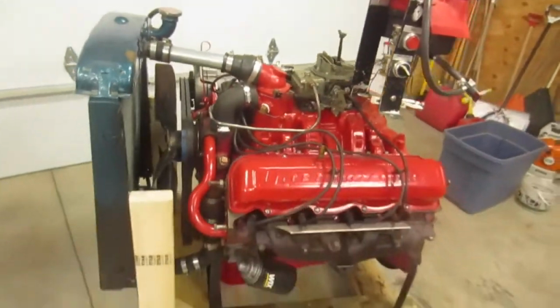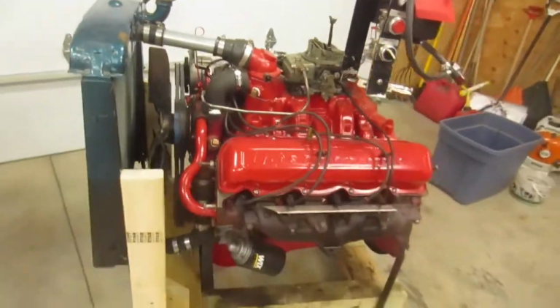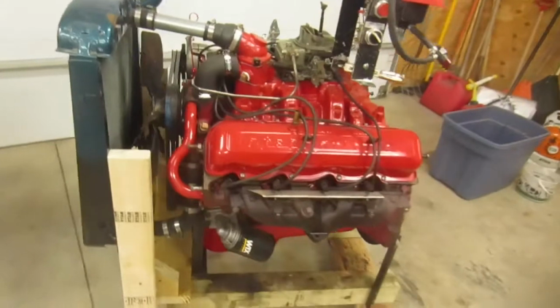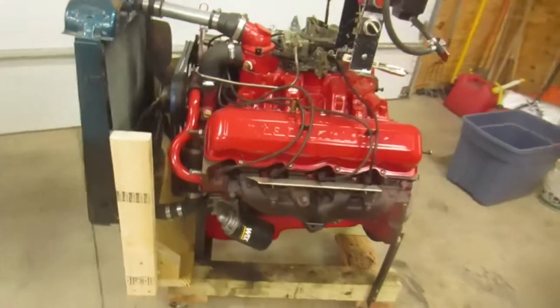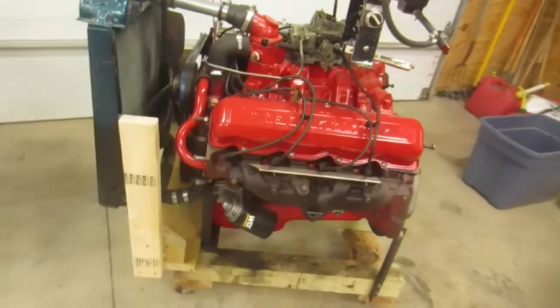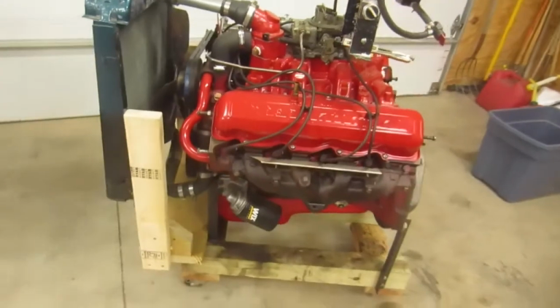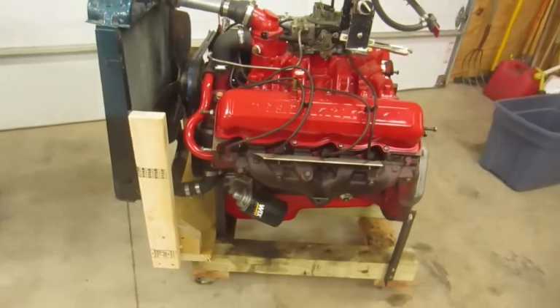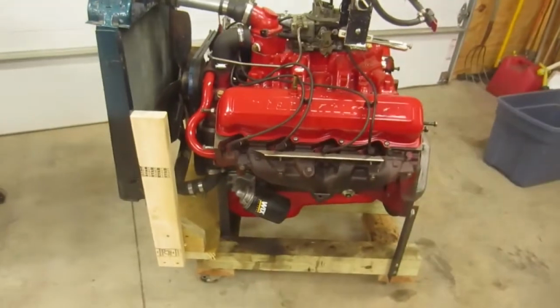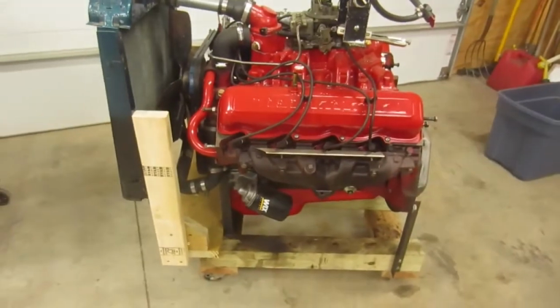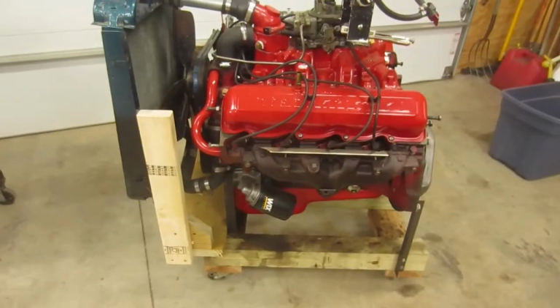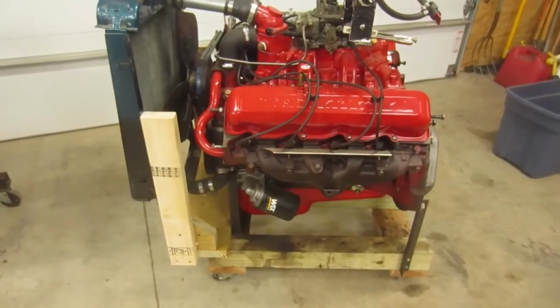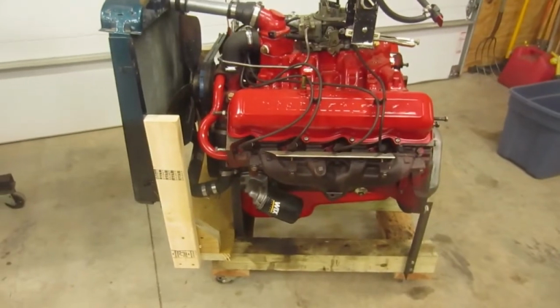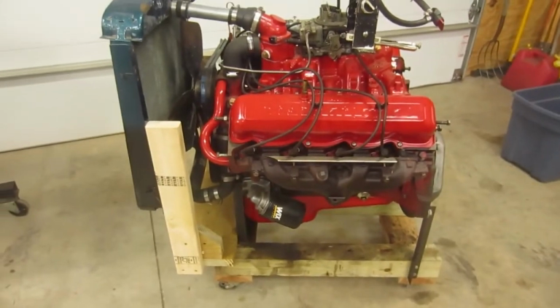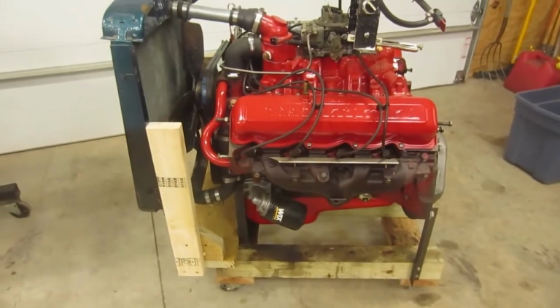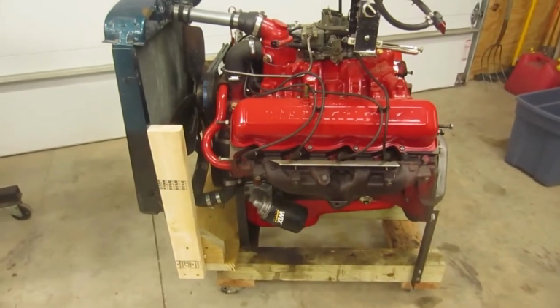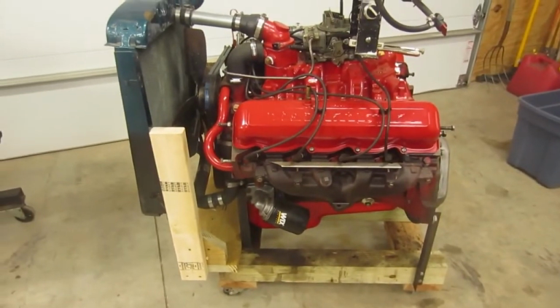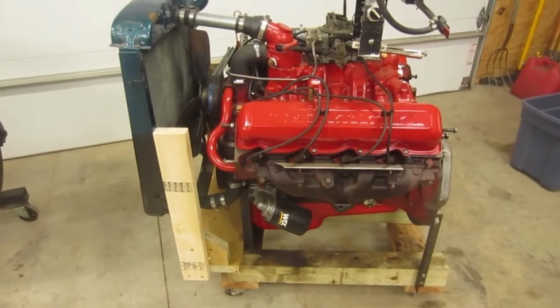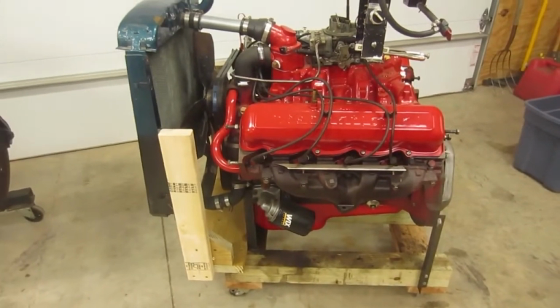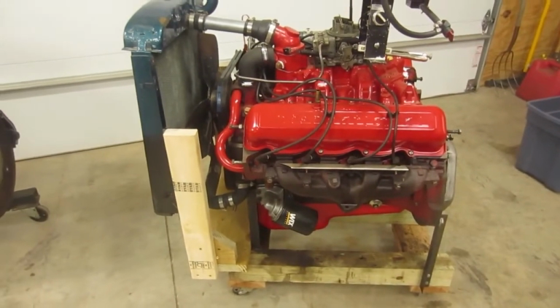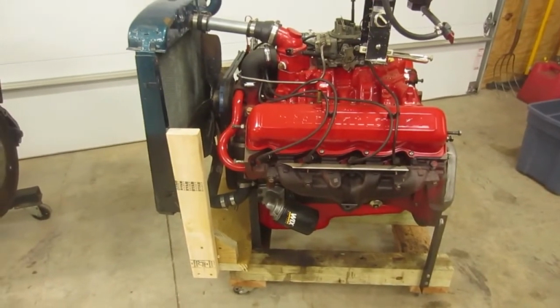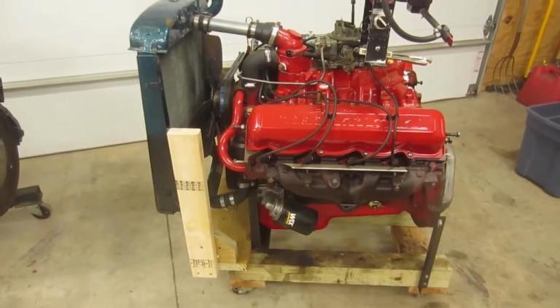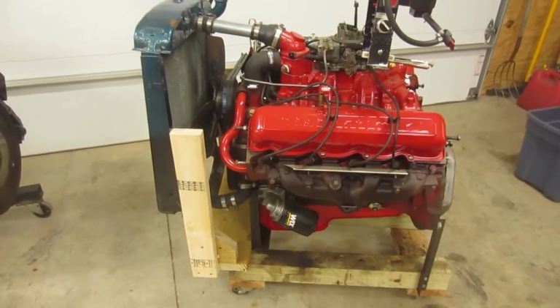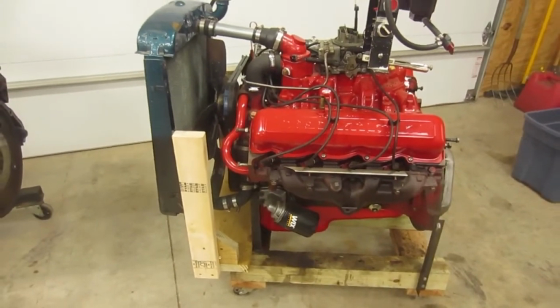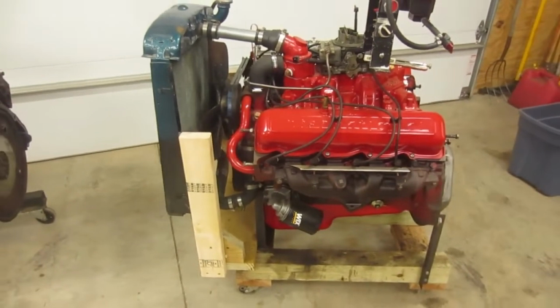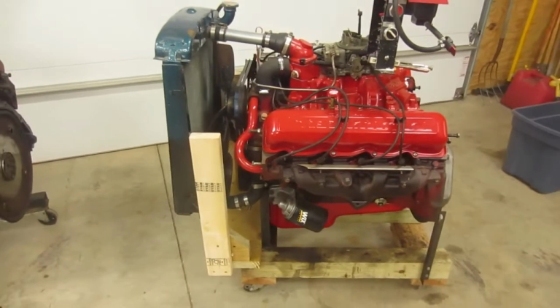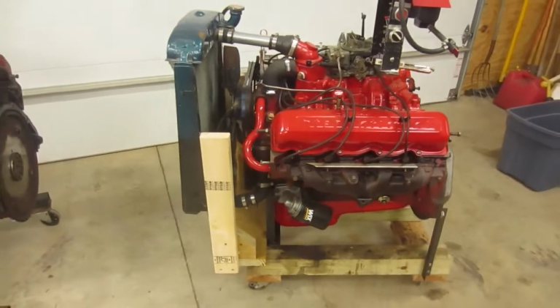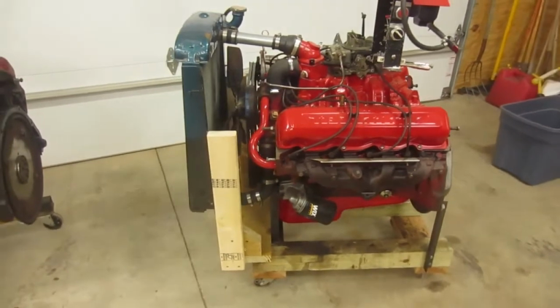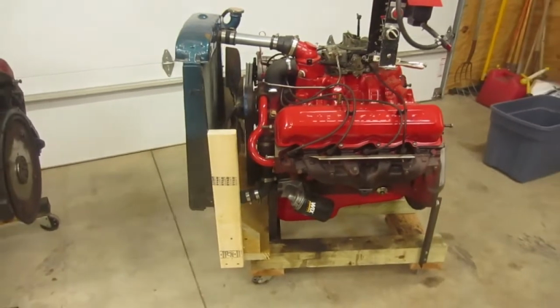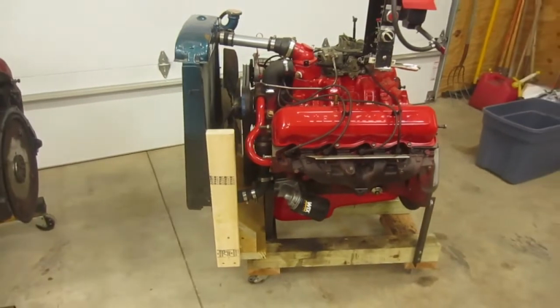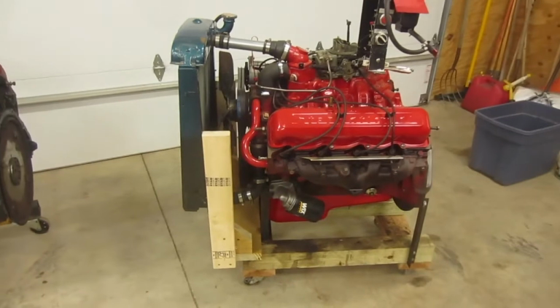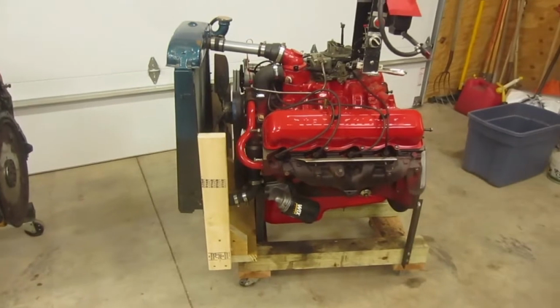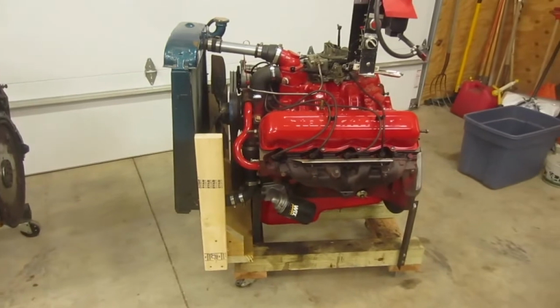It was a quick and easy stand, it didn't cost a whole lot. Hope this works for you.